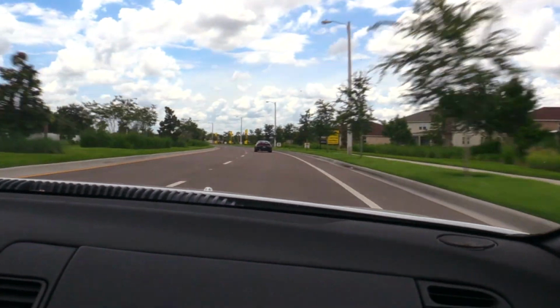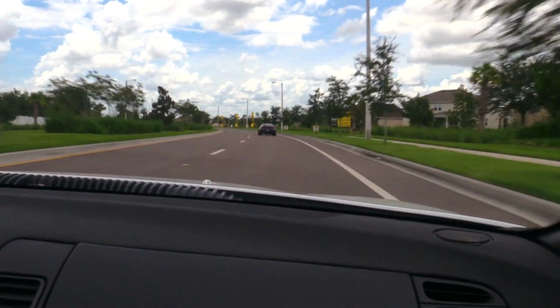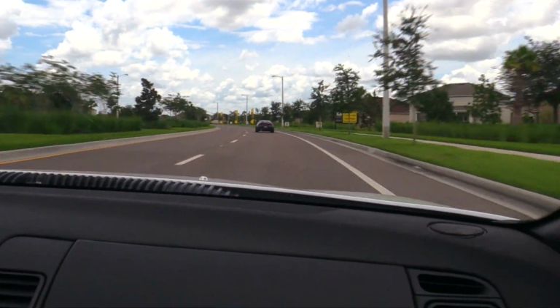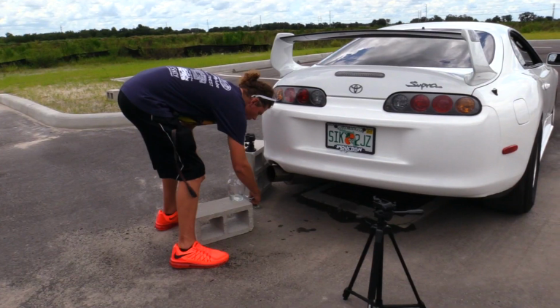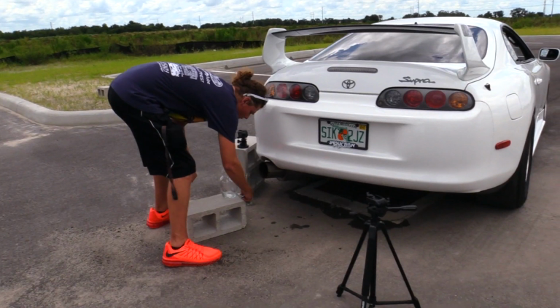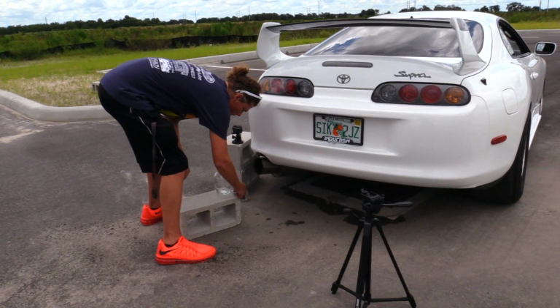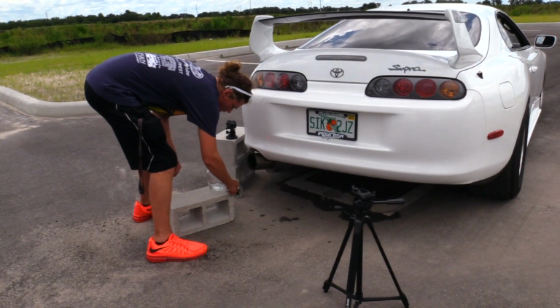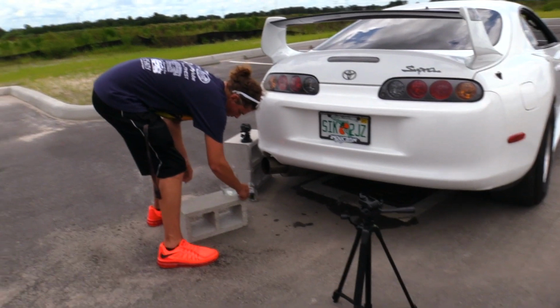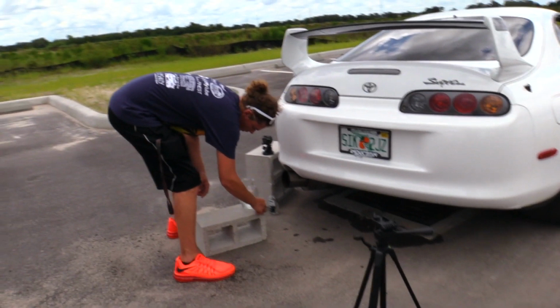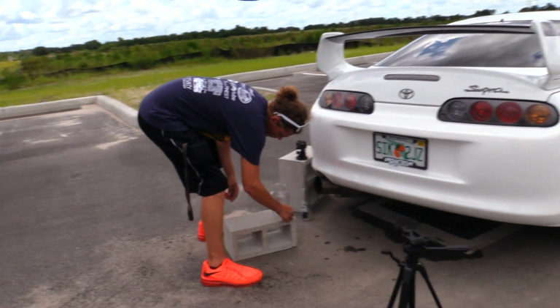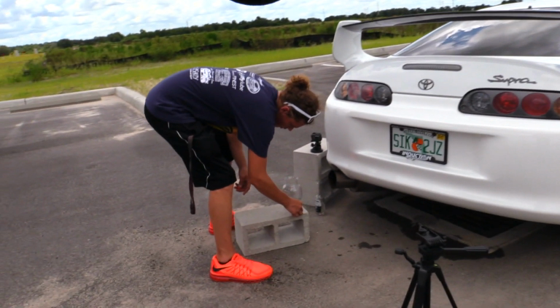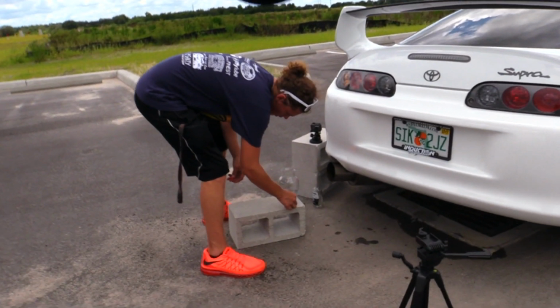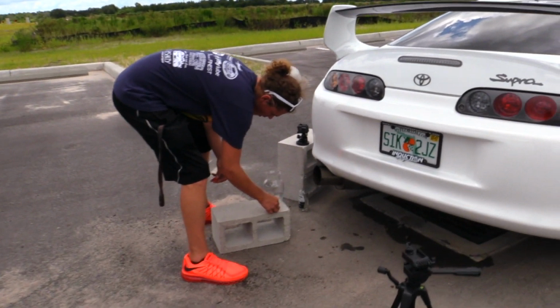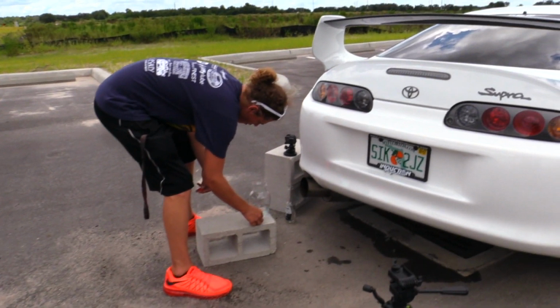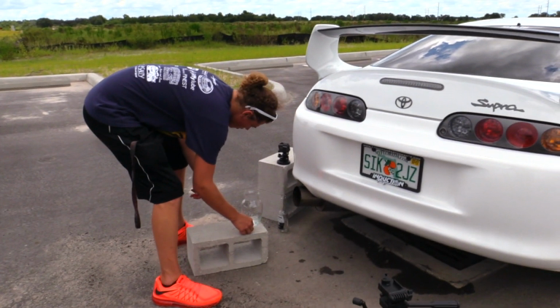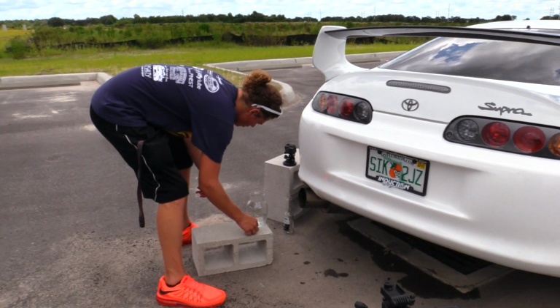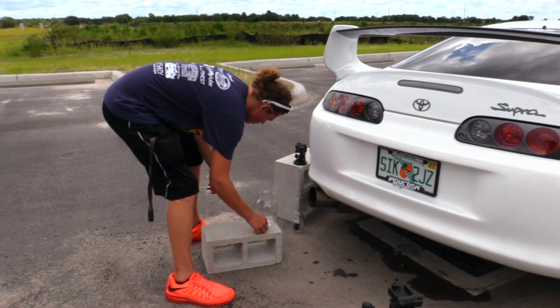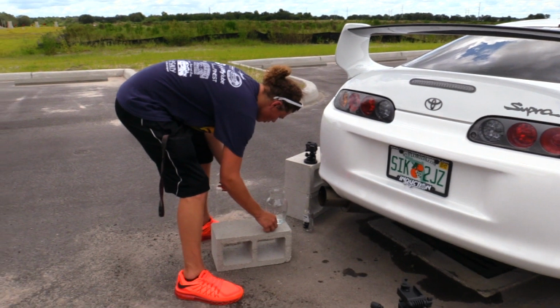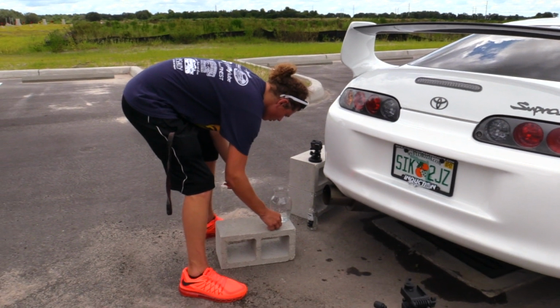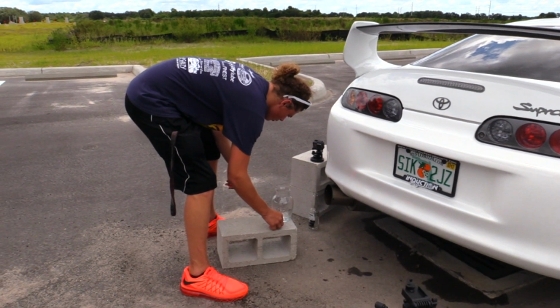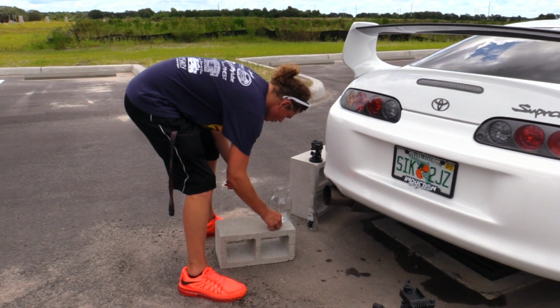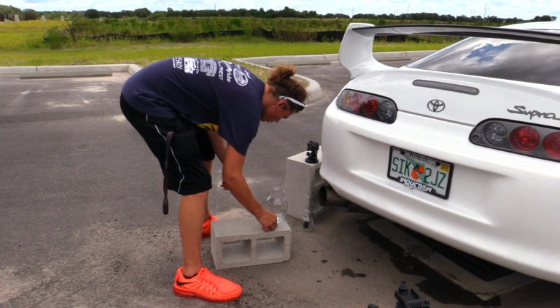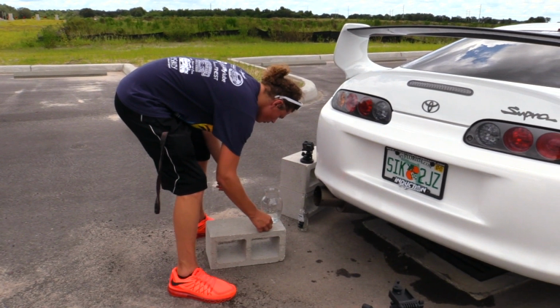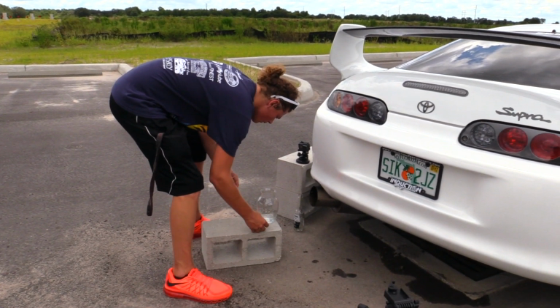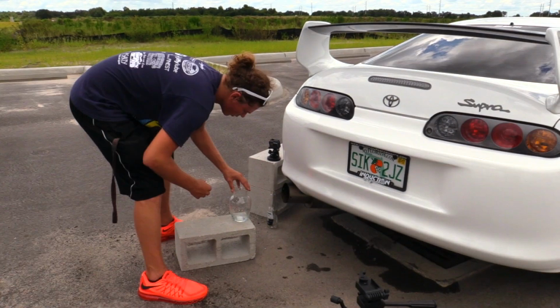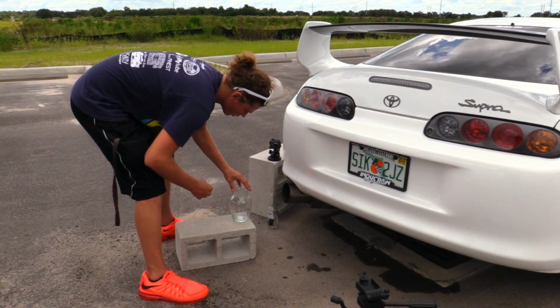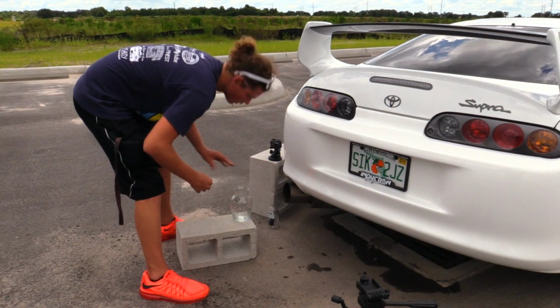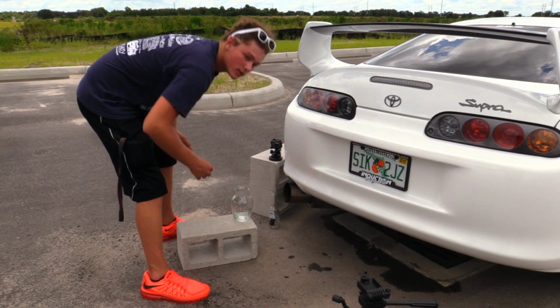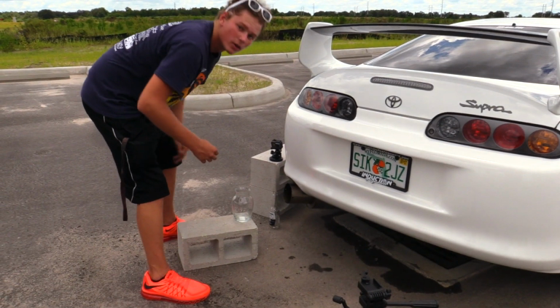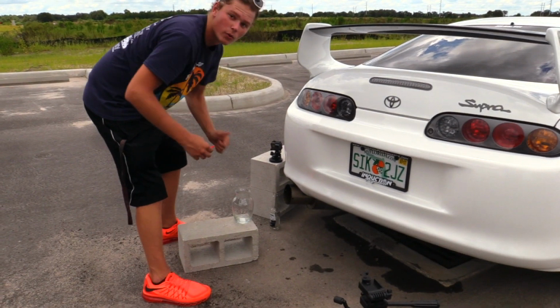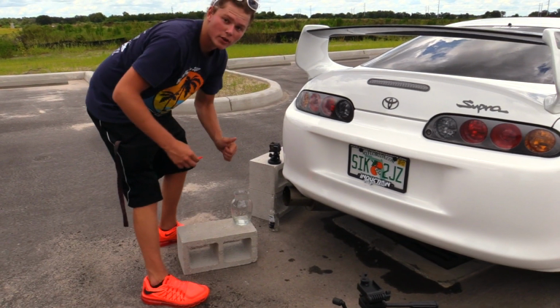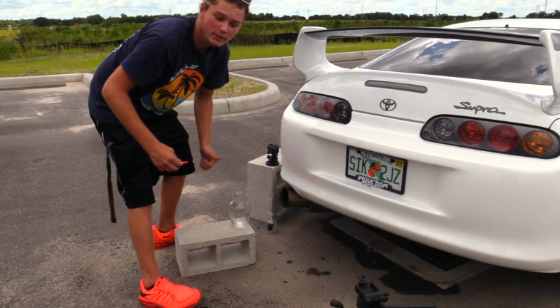All right guys, we're getting all set up, putting some glue down to hold the vase in place. We're good.